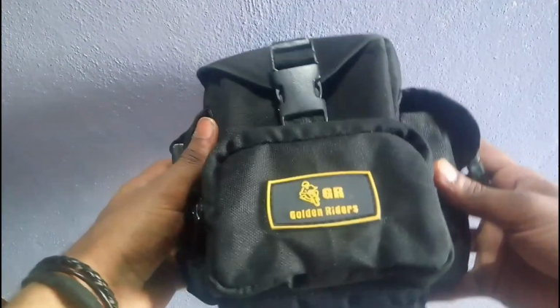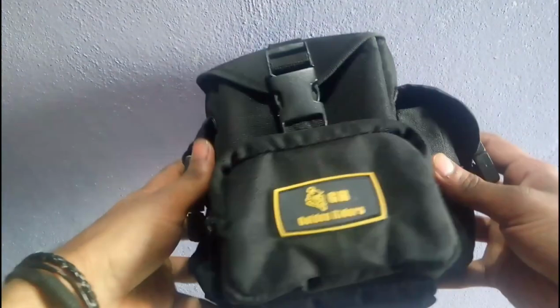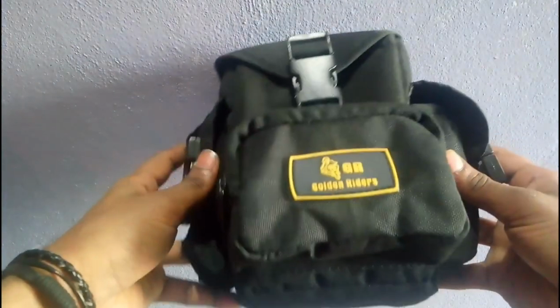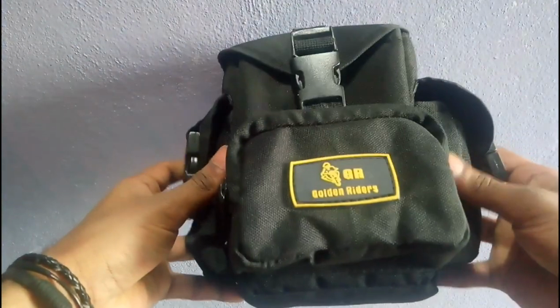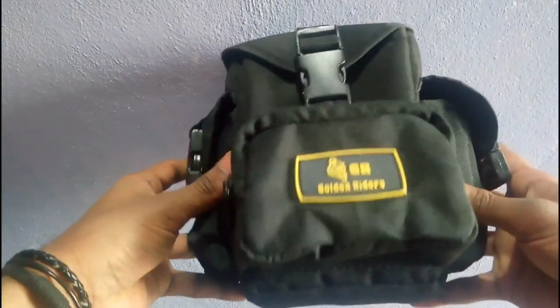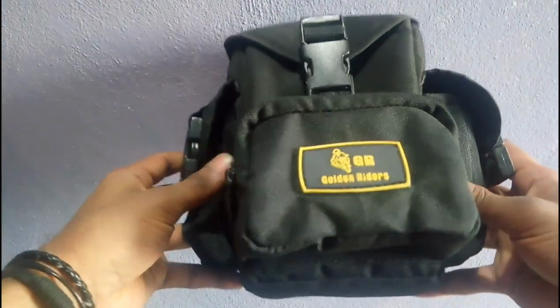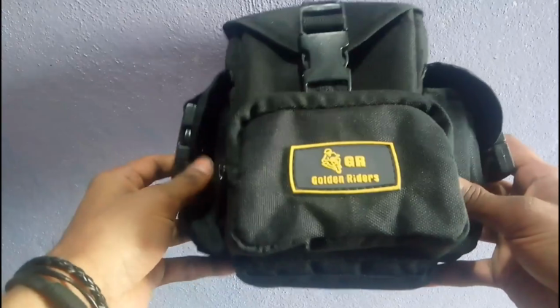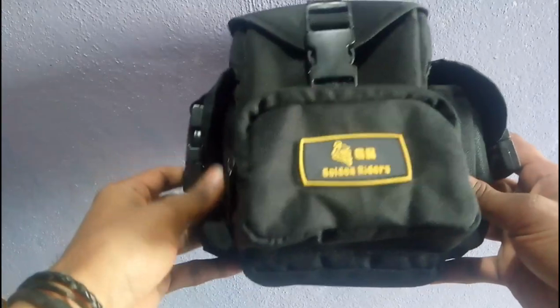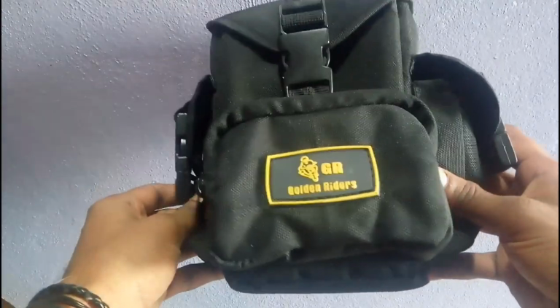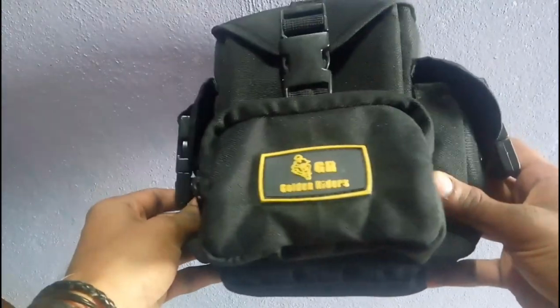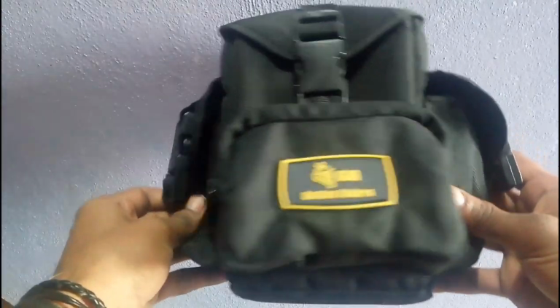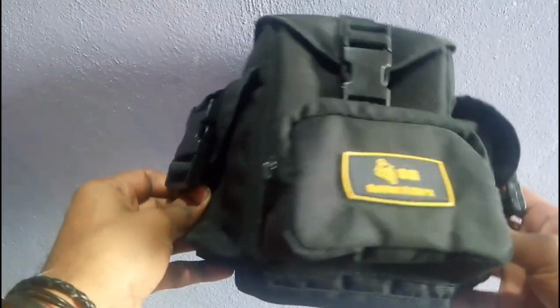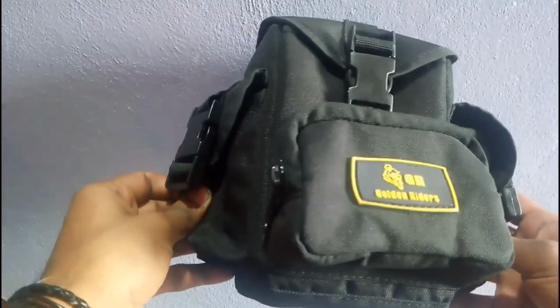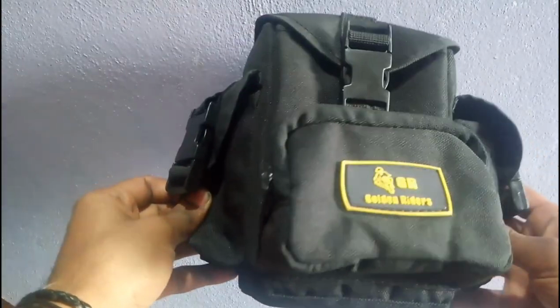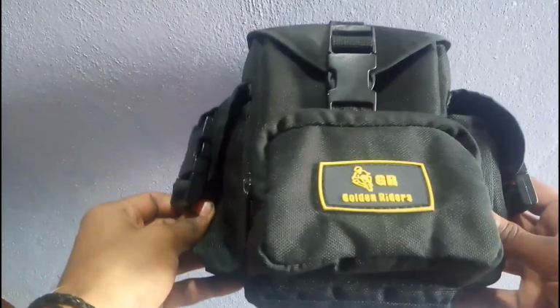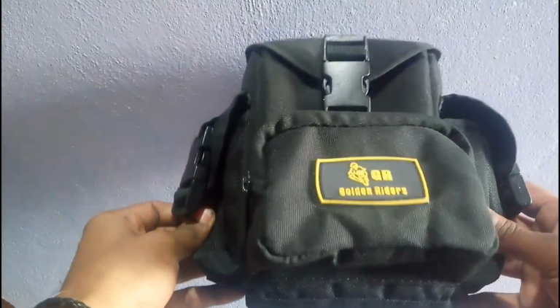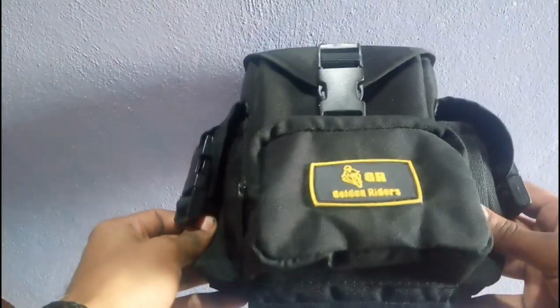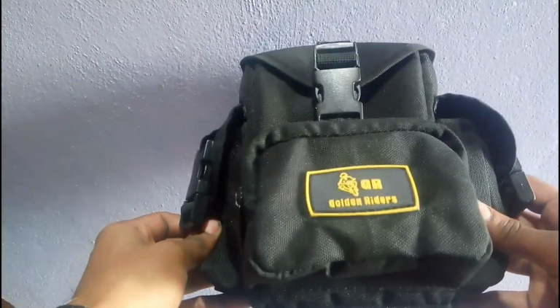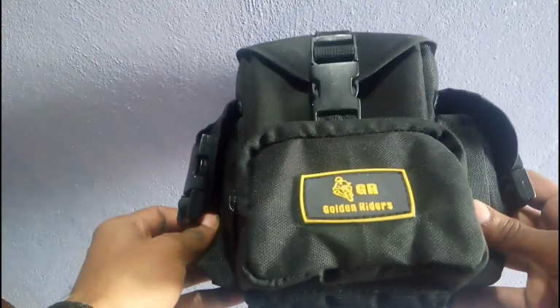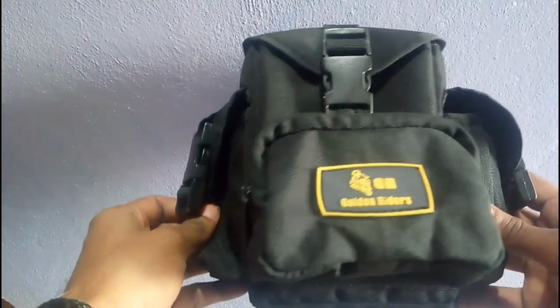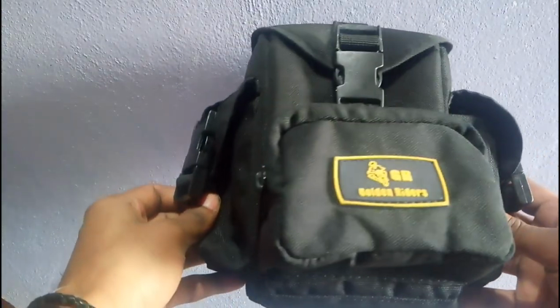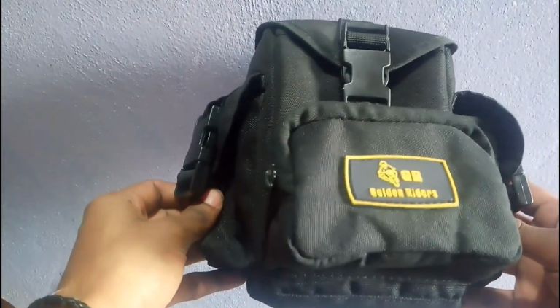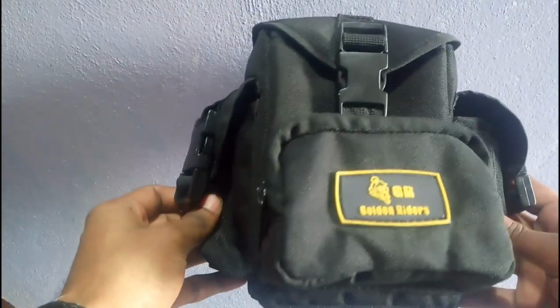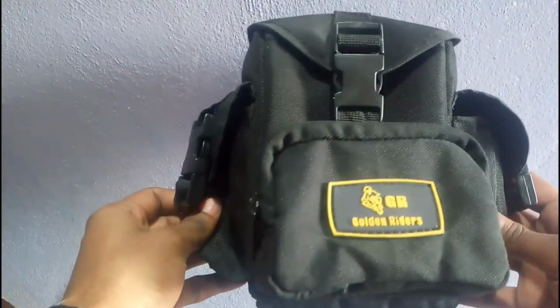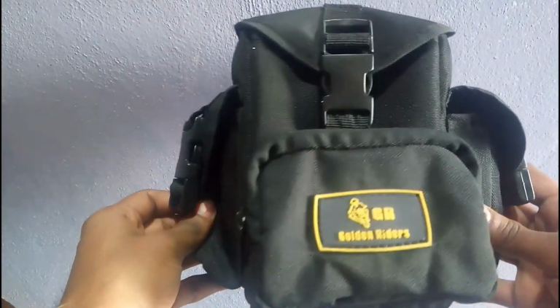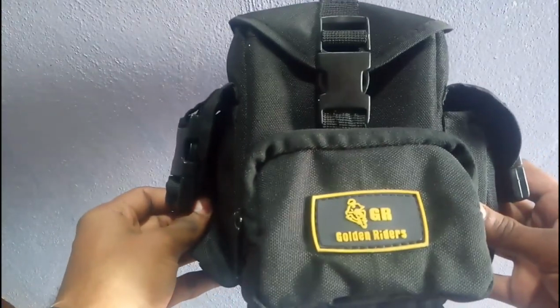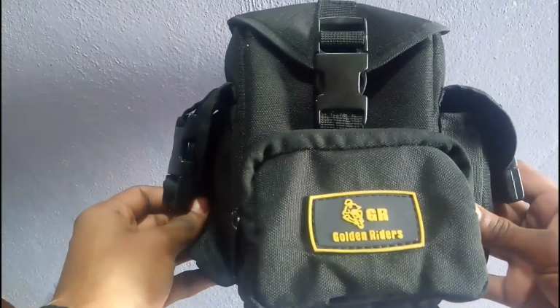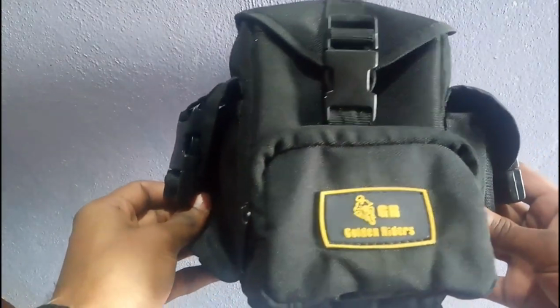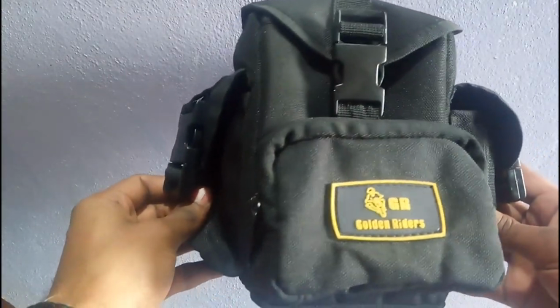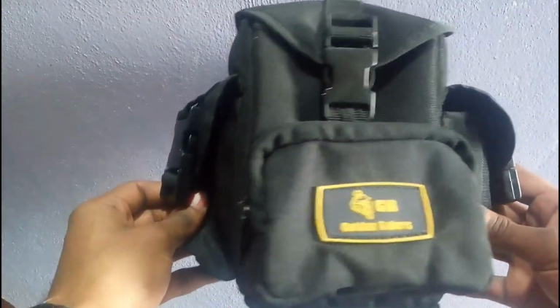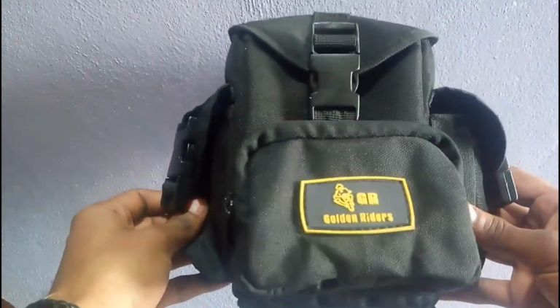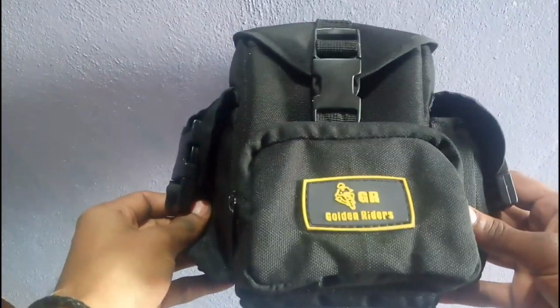Hi everyone, this is the review of Golden Rider's Tank Pouch.